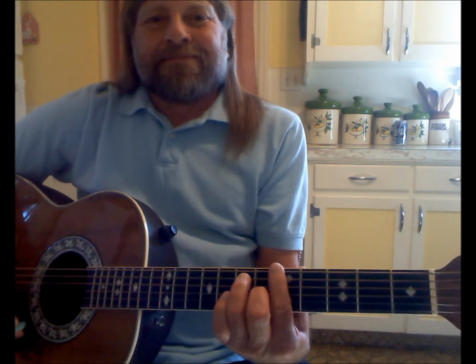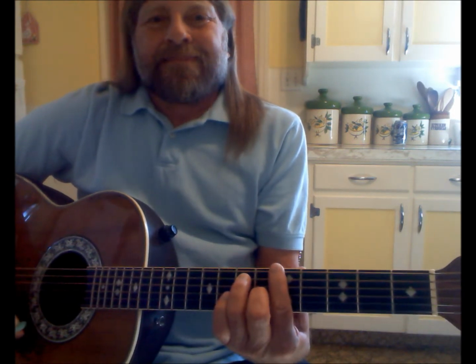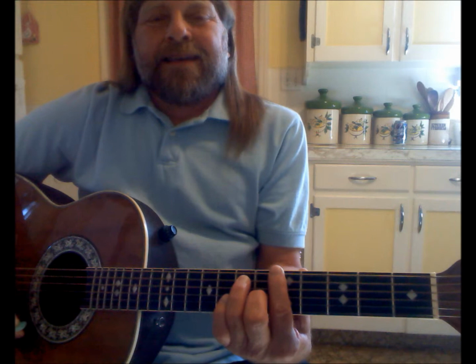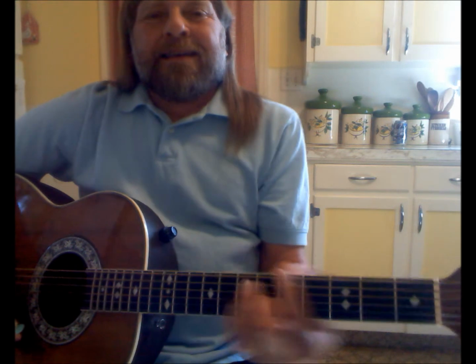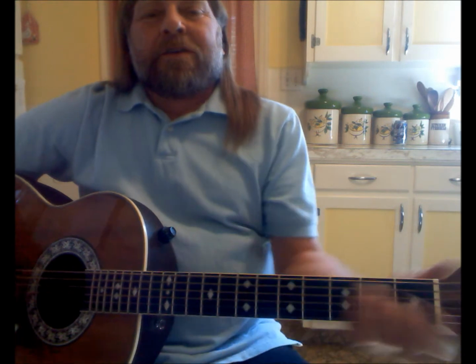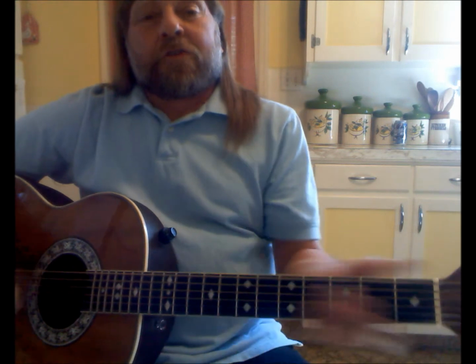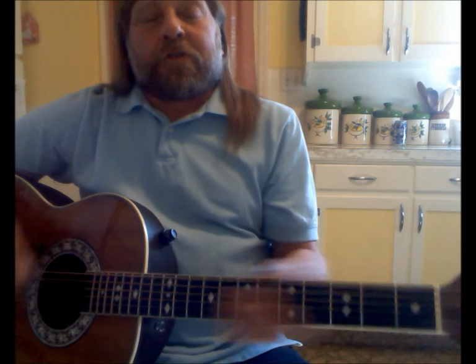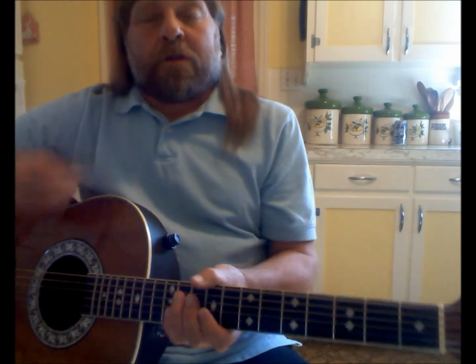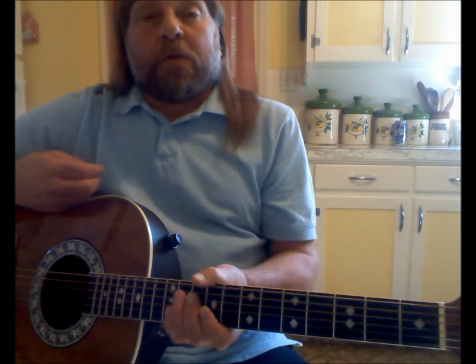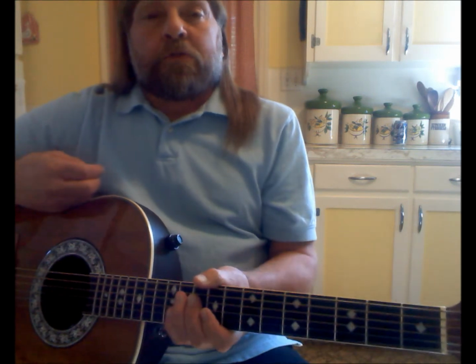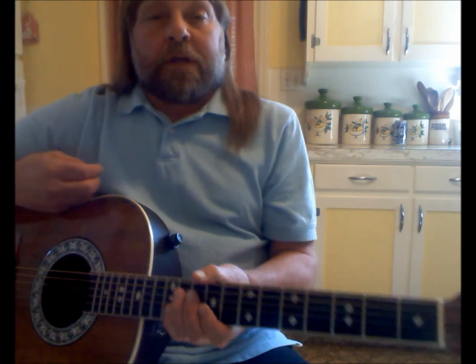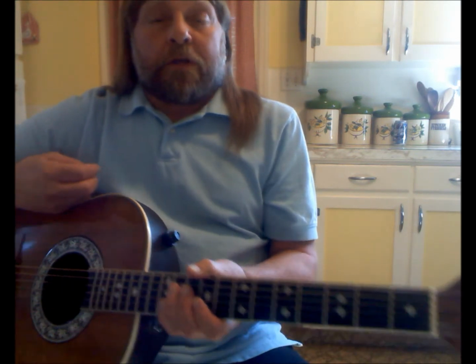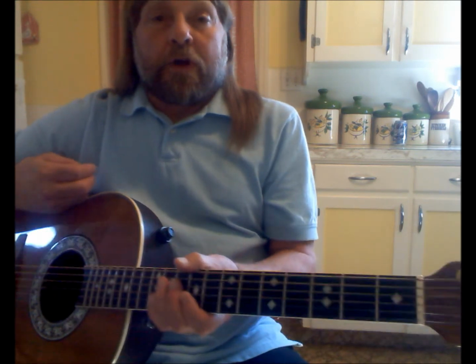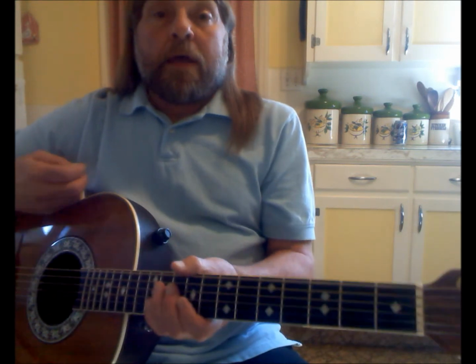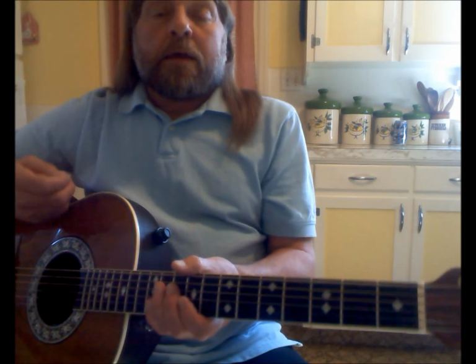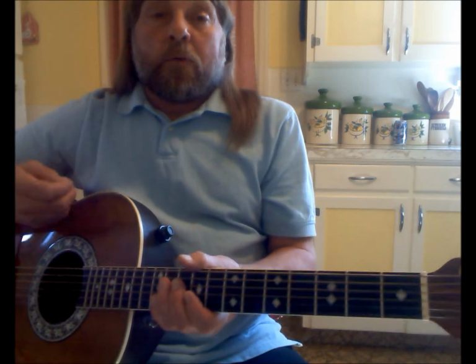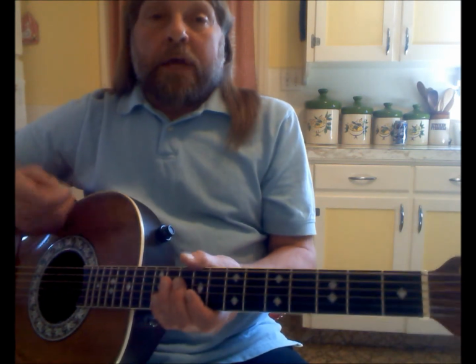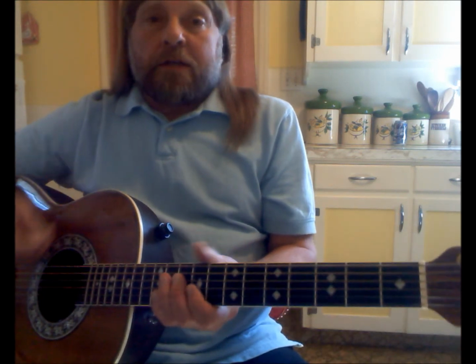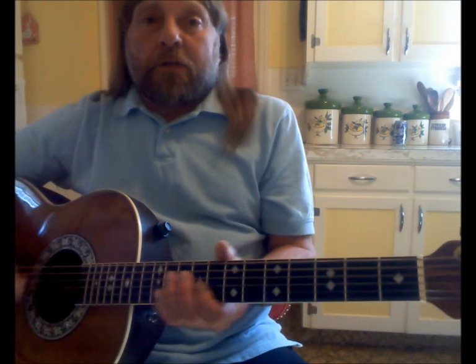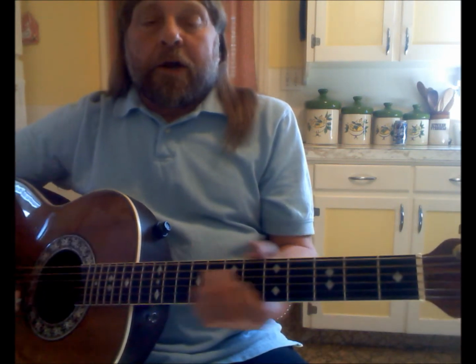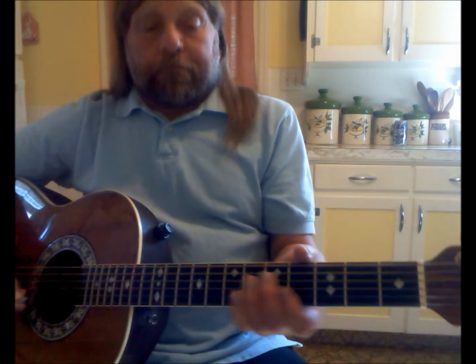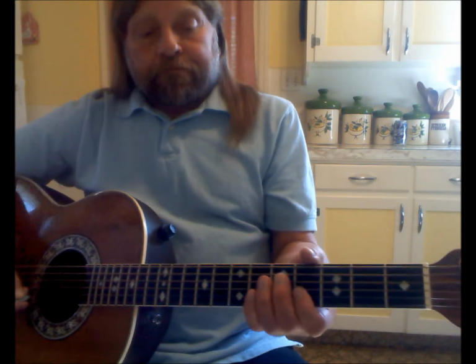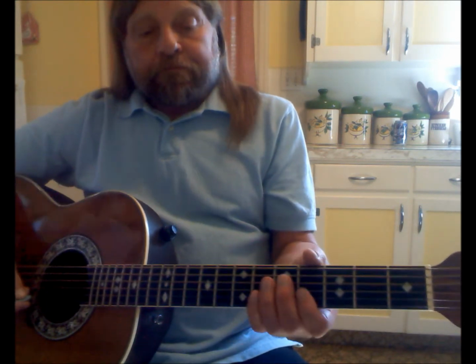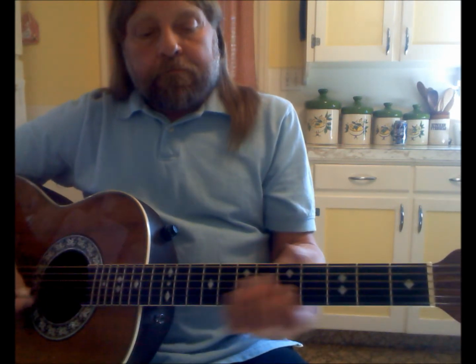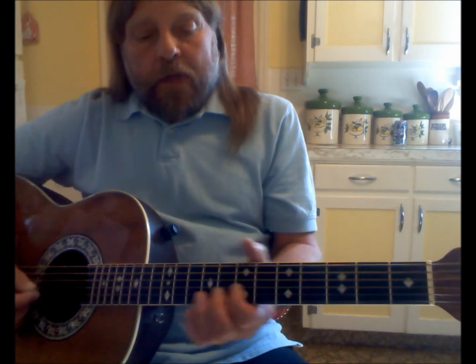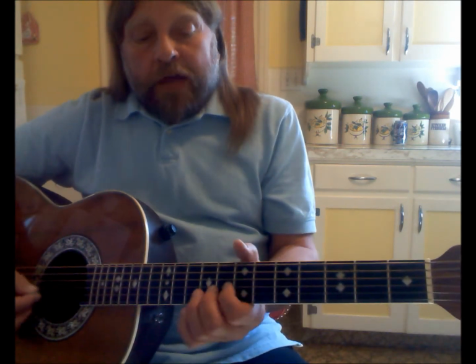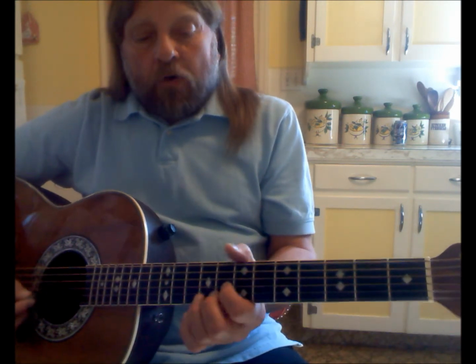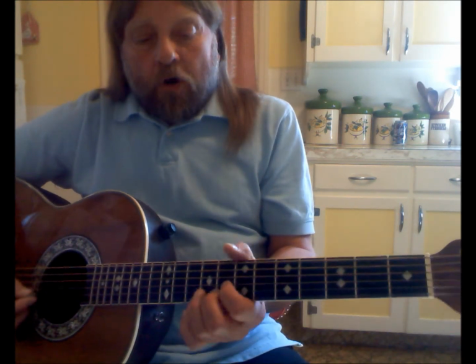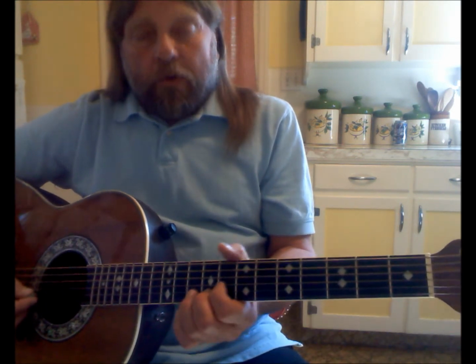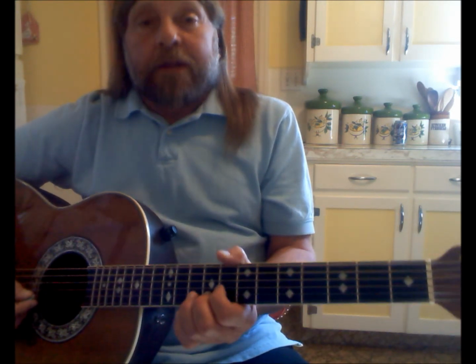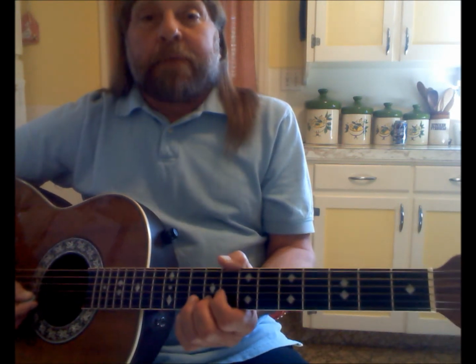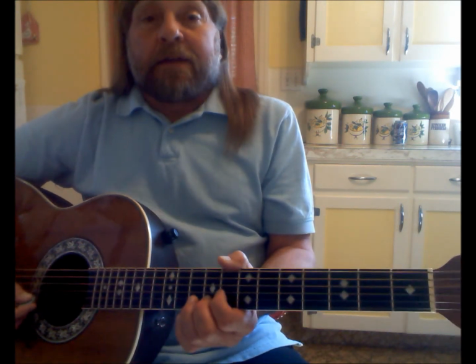Just a little blues lick there. And what I did there is I incorporated bending notes.